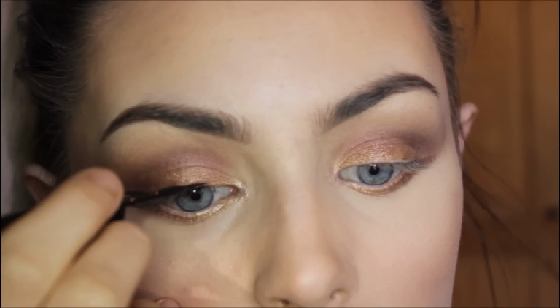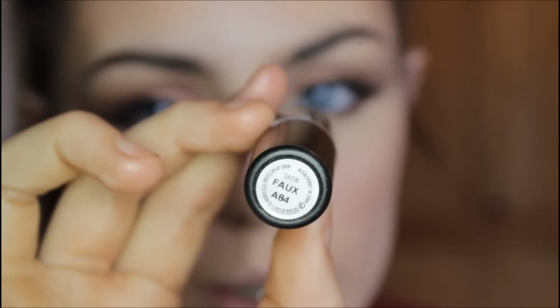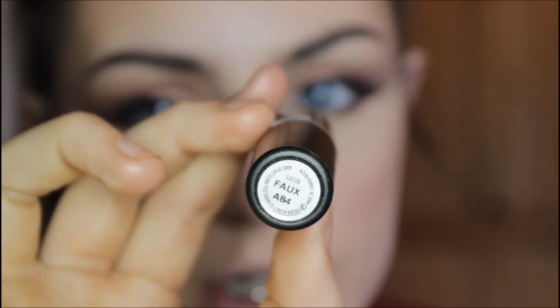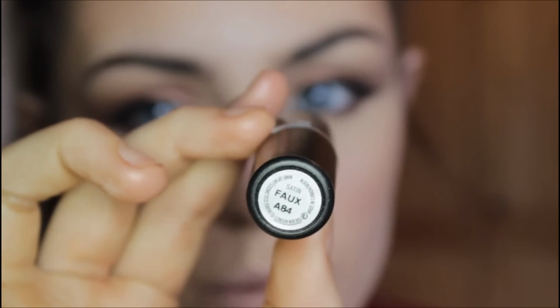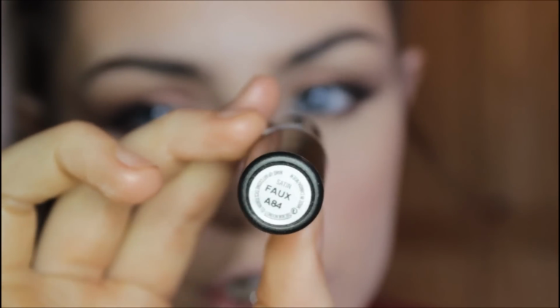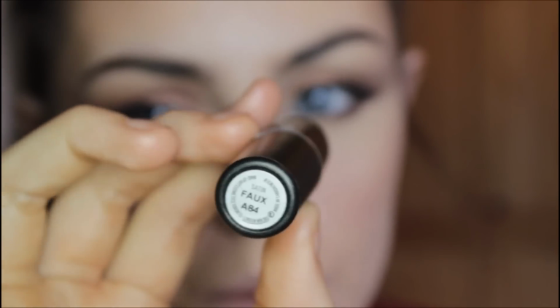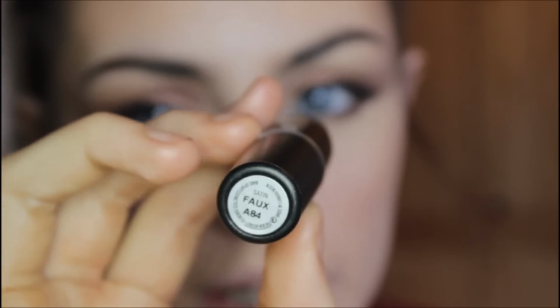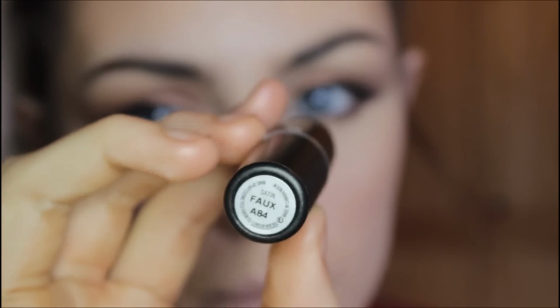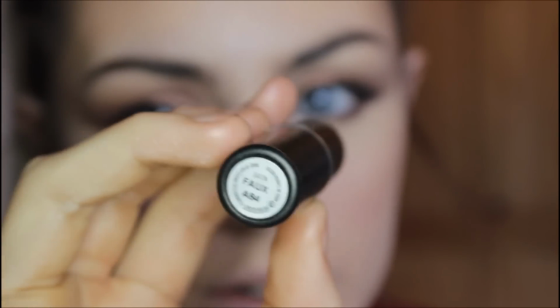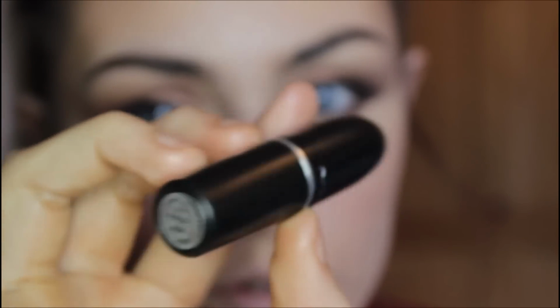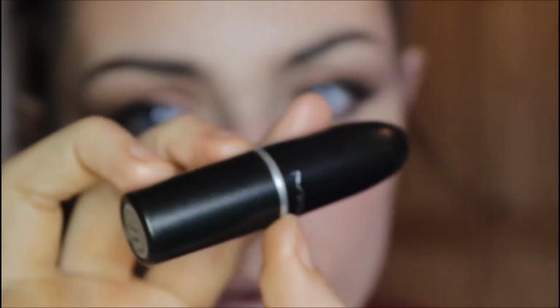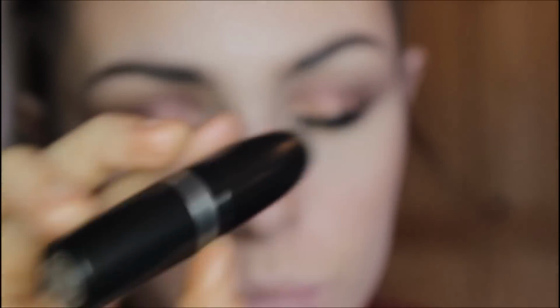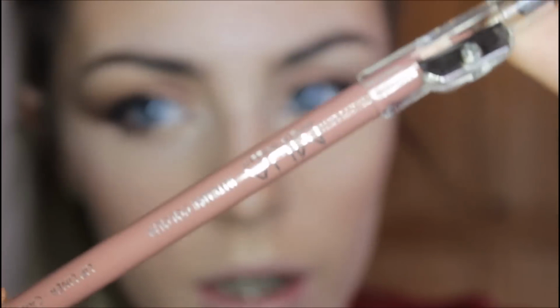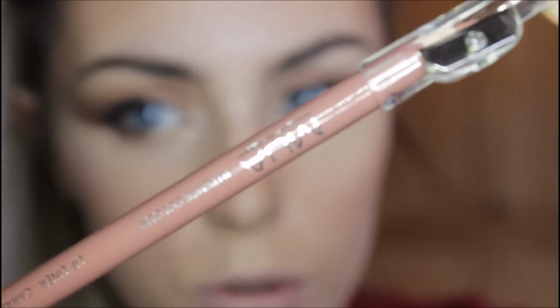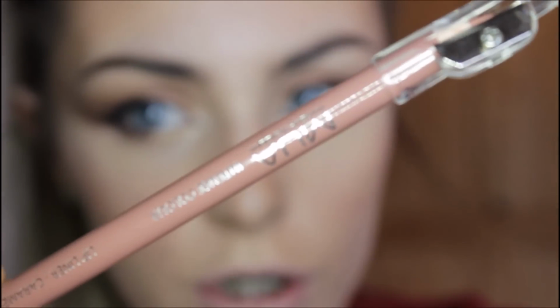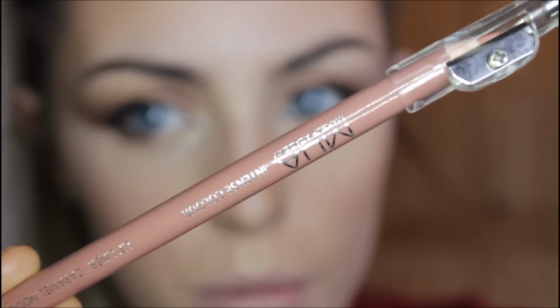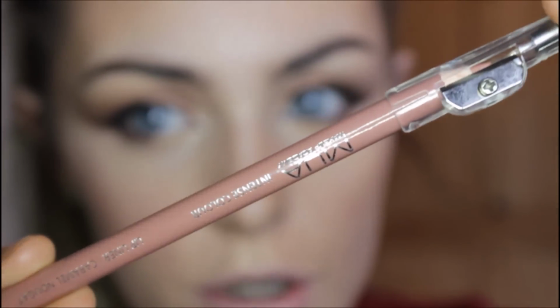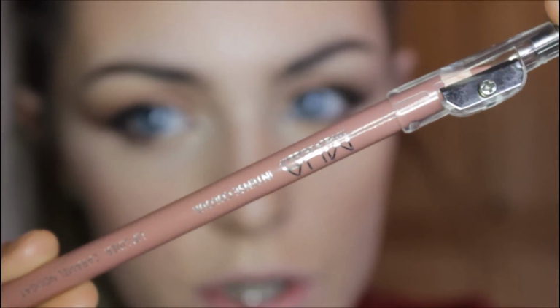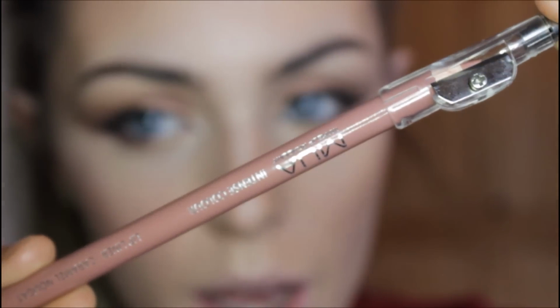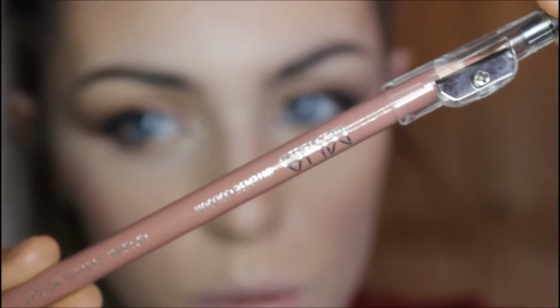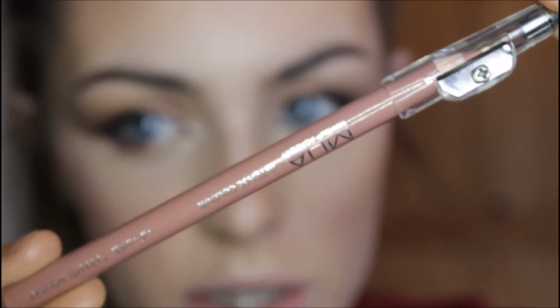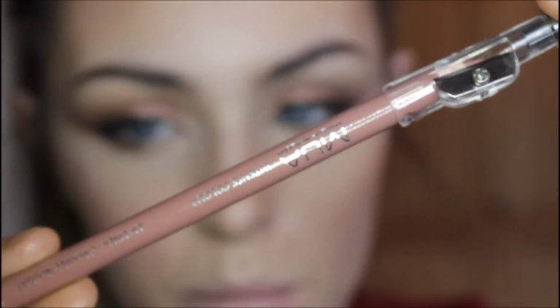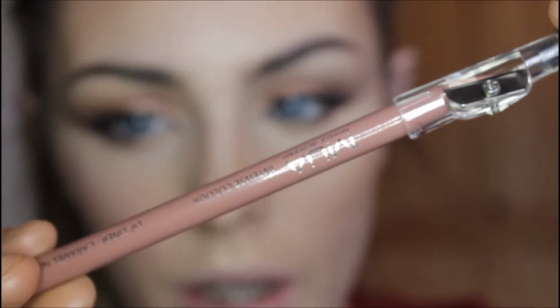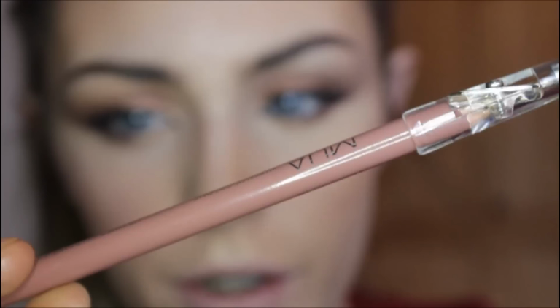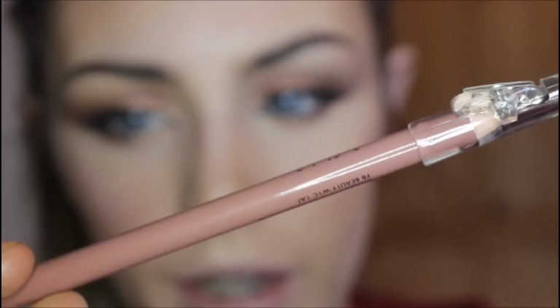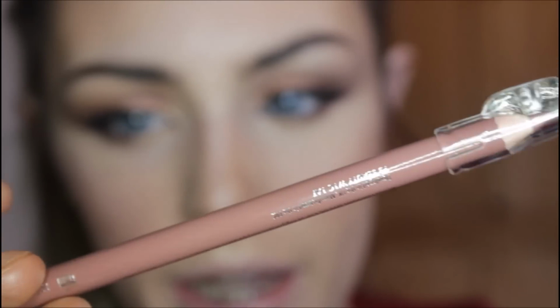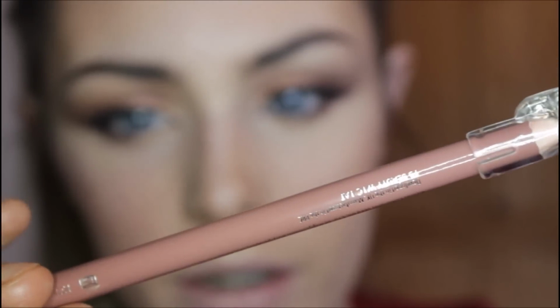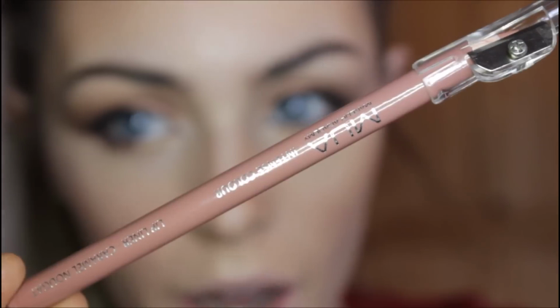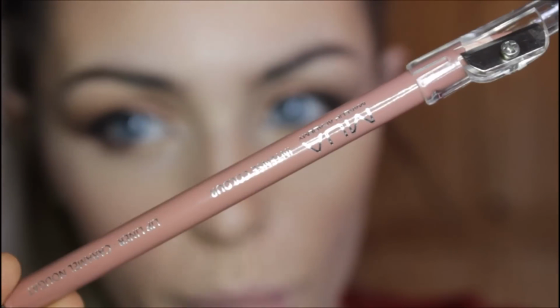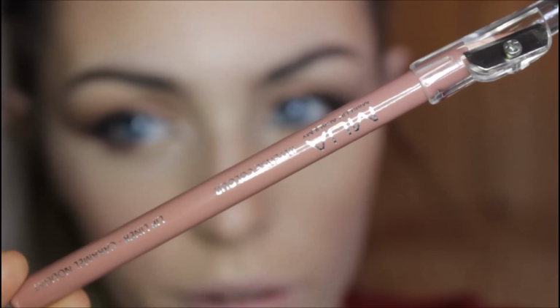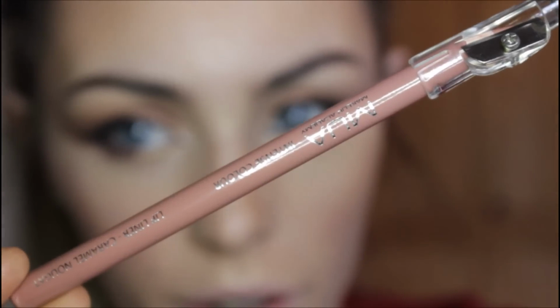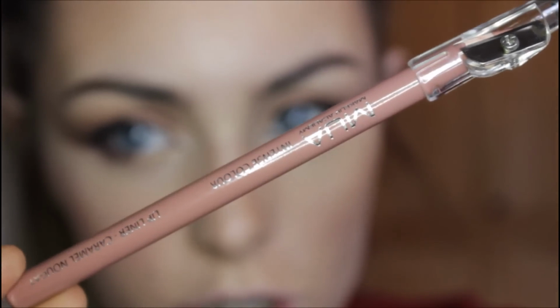Pressing on the lash line, I'm going to apply some of this liner just to that area. For lipstick, I'm going to be picking up MAC Faux and I'm also going to be using MUA's lip liner in Paramount Nugget.